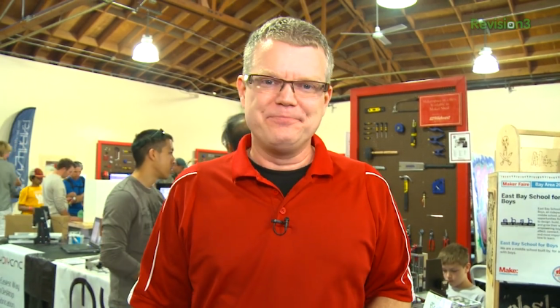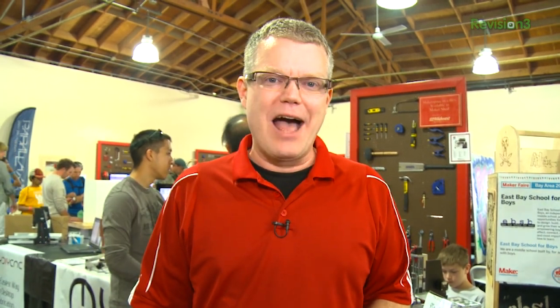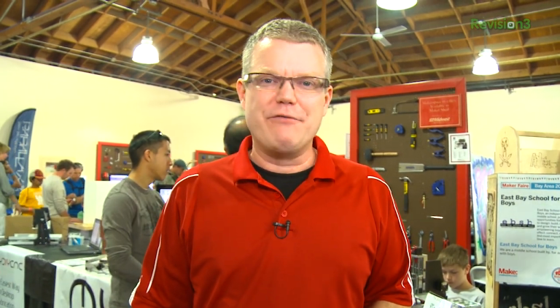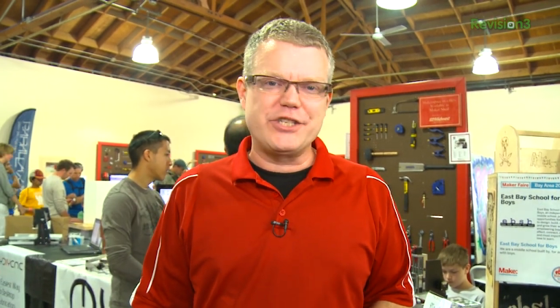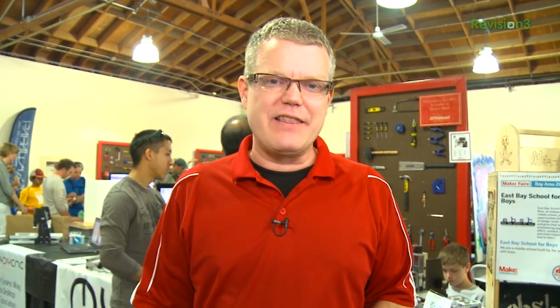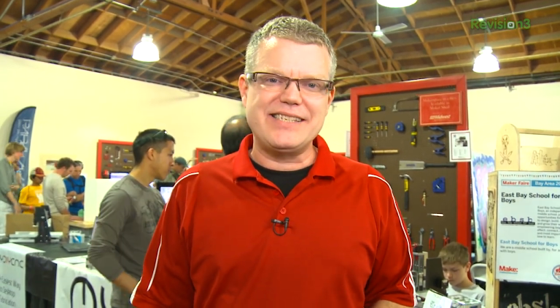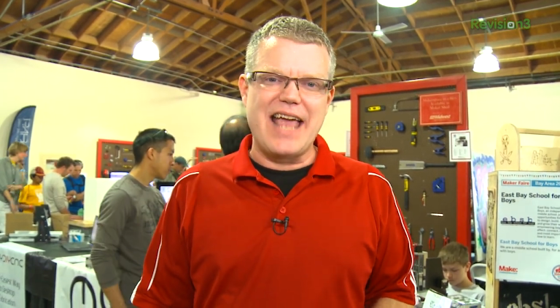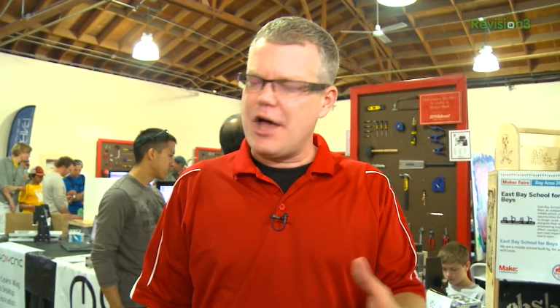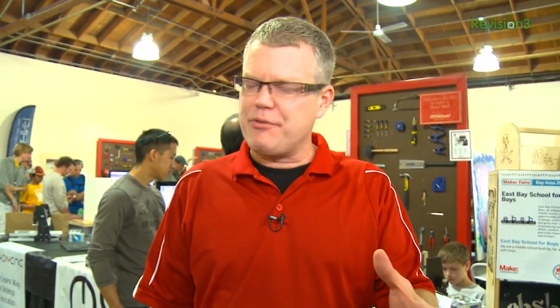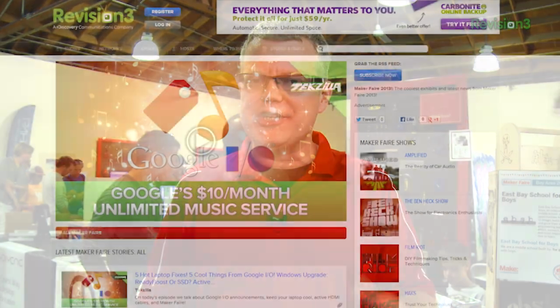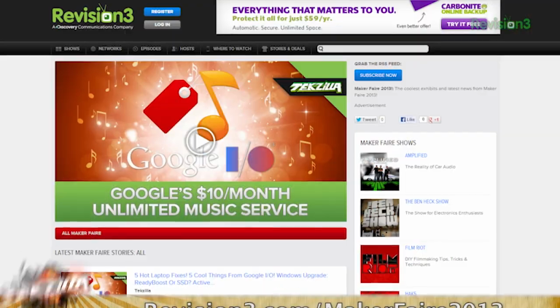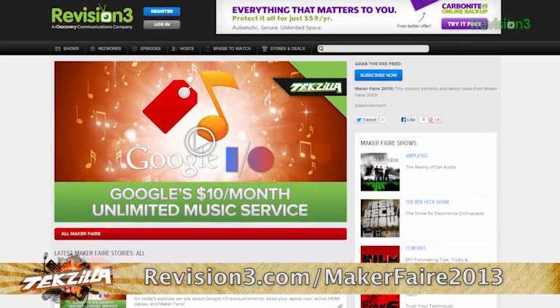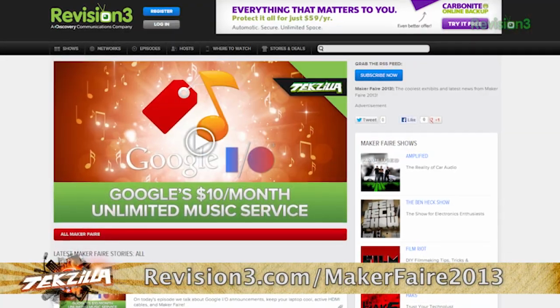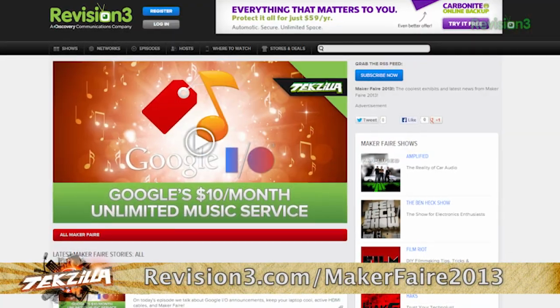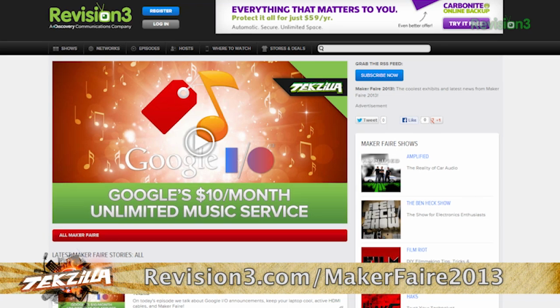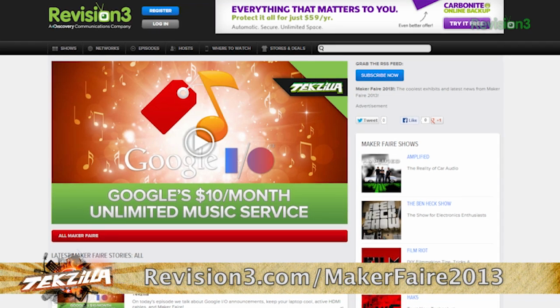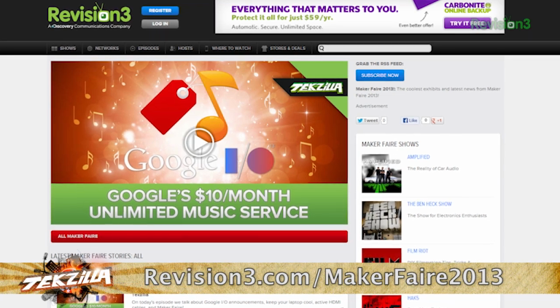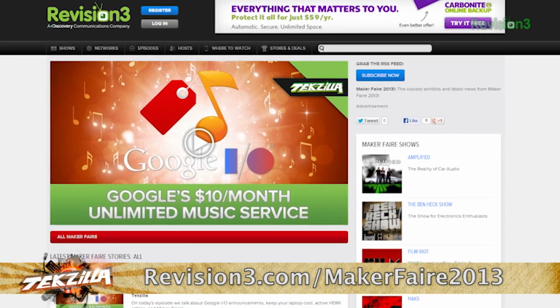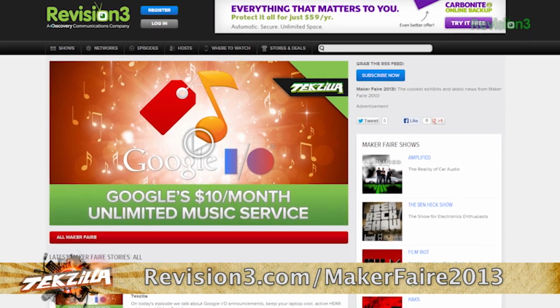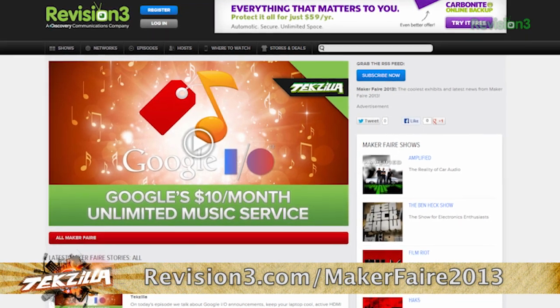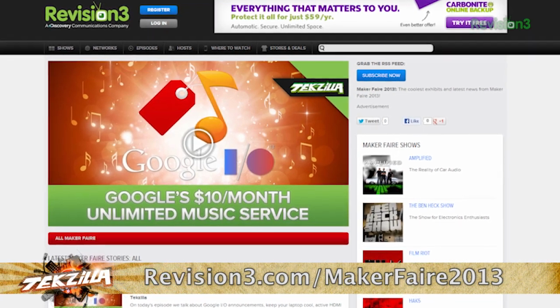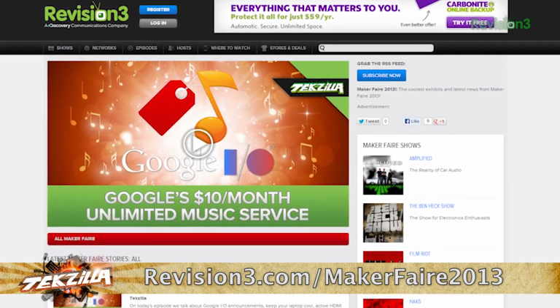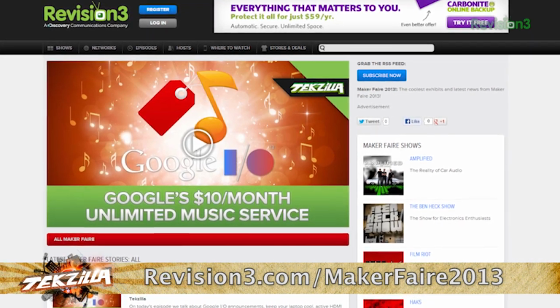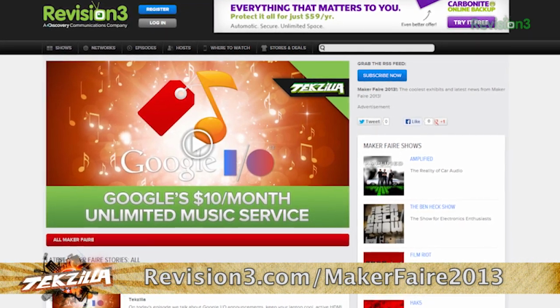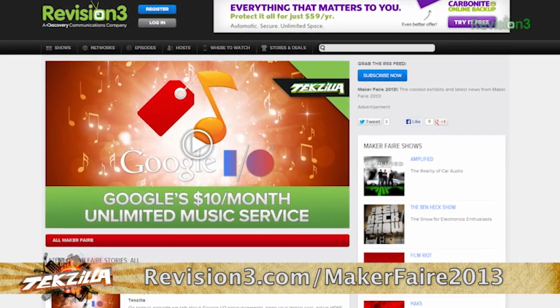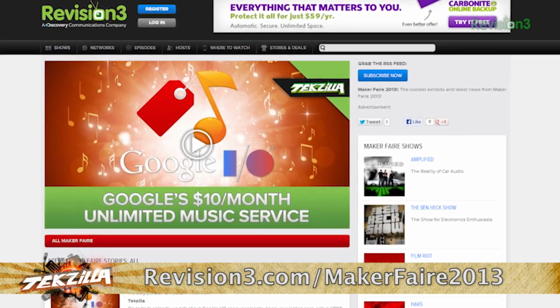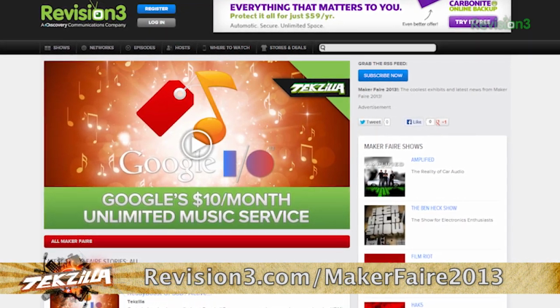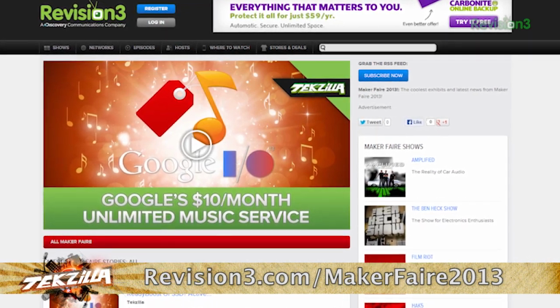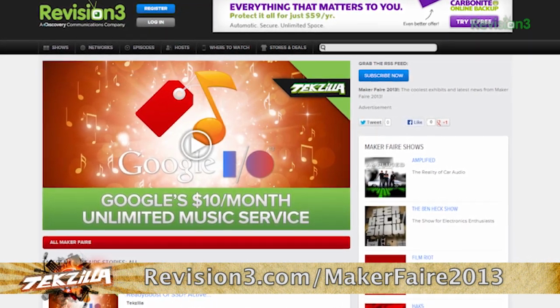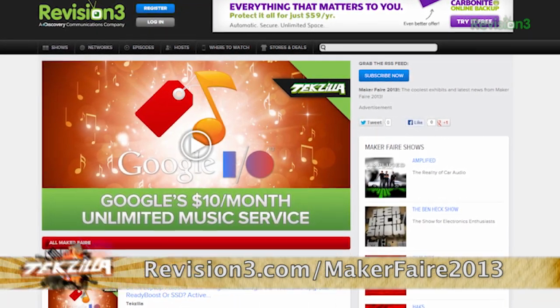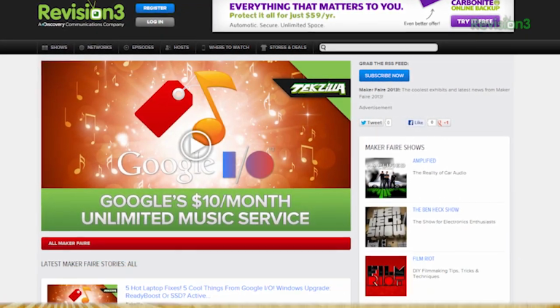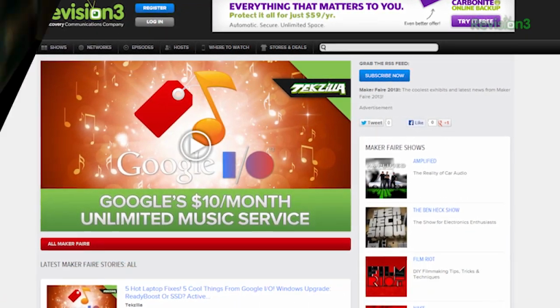If you're interested in this and other projects, do visit our website at revision3.com/techzilla and check out our daily summary.